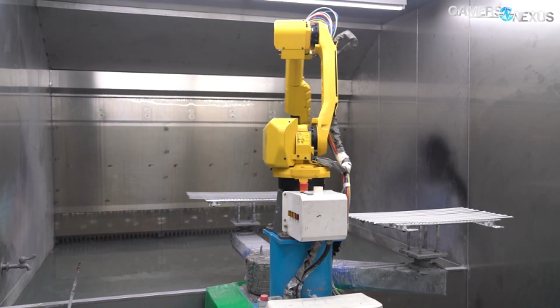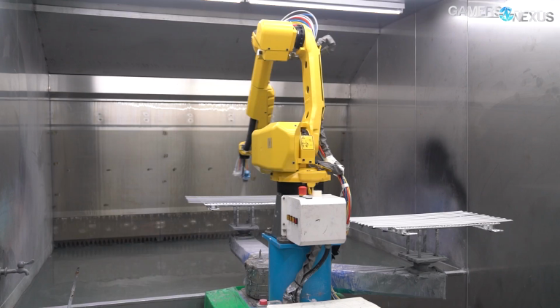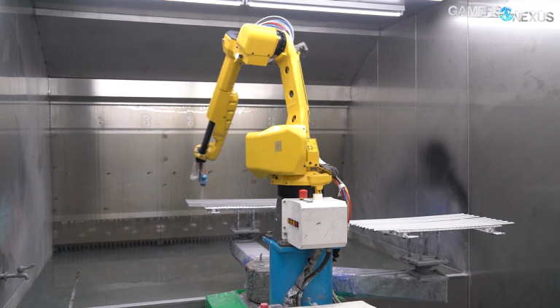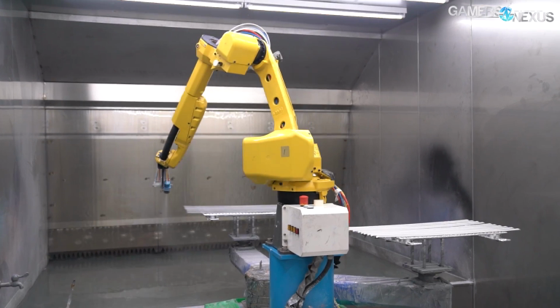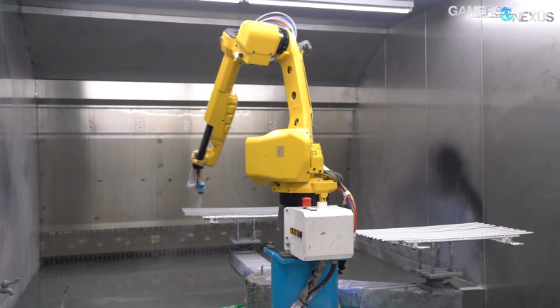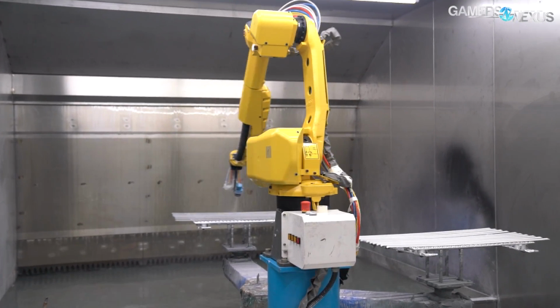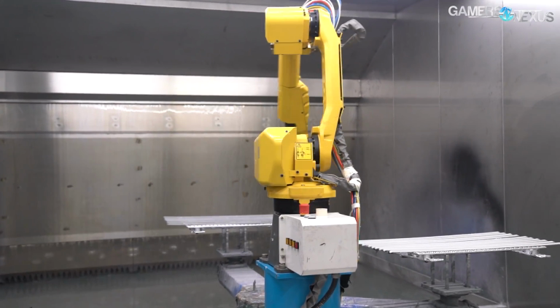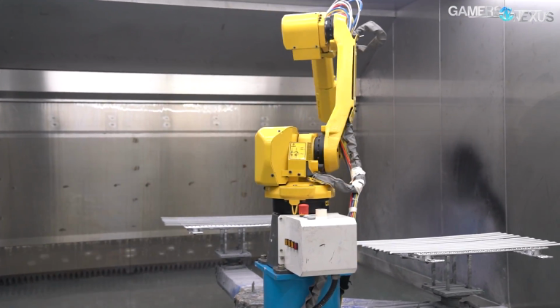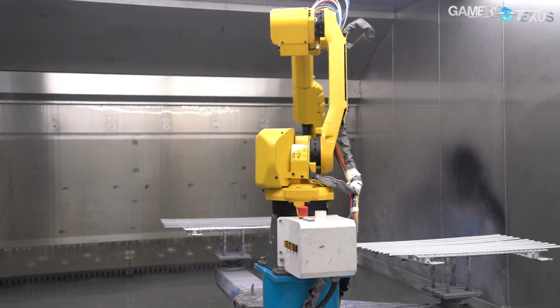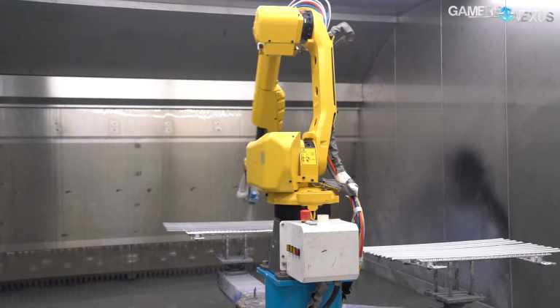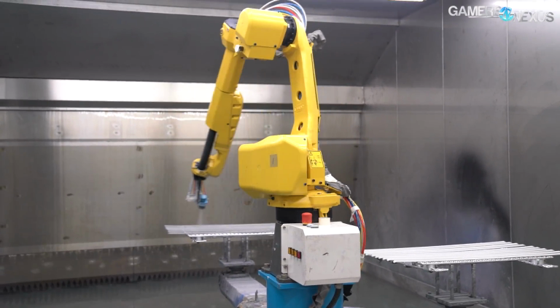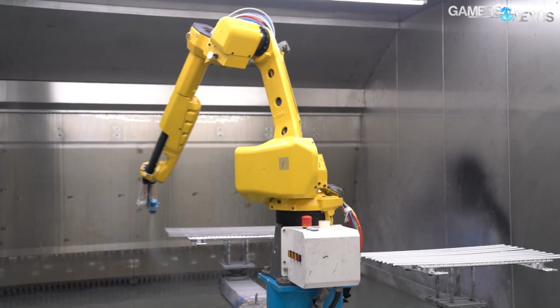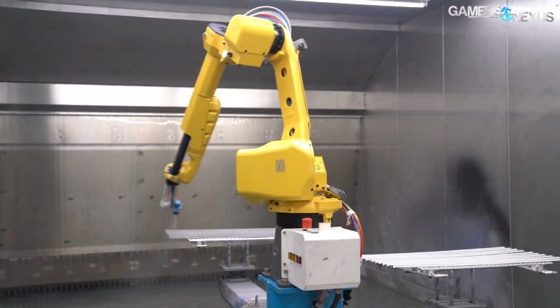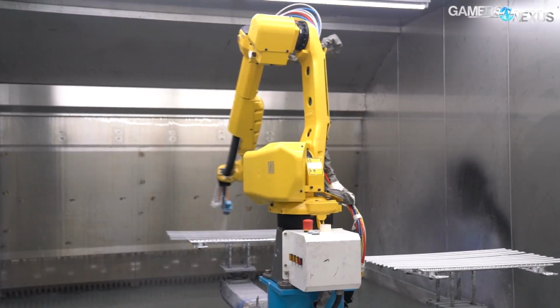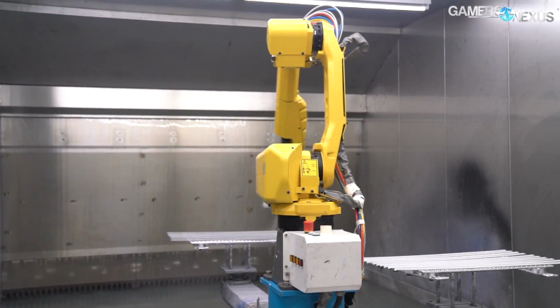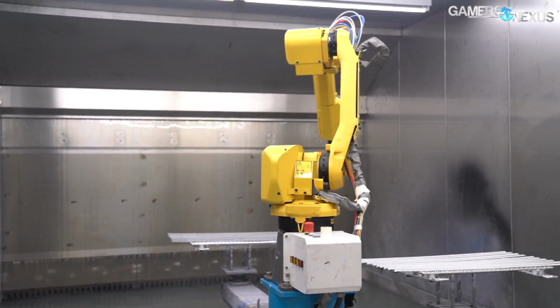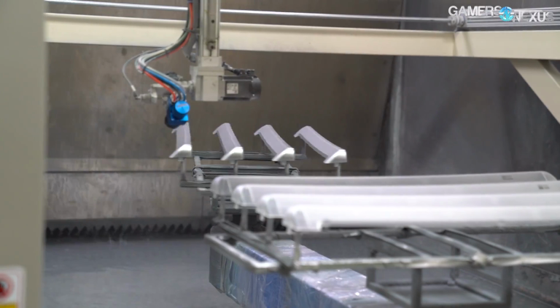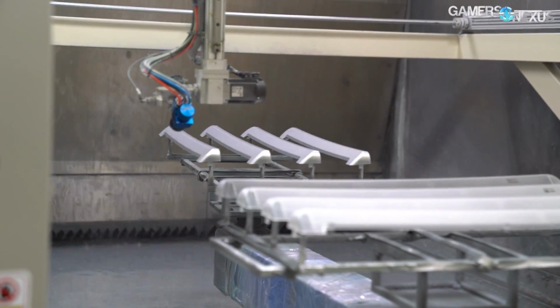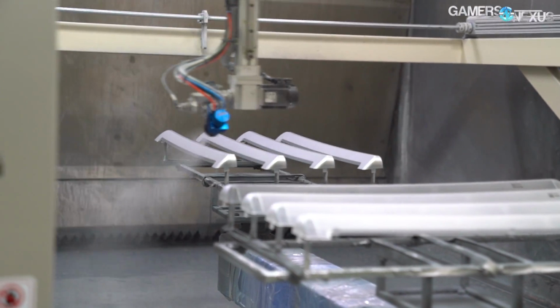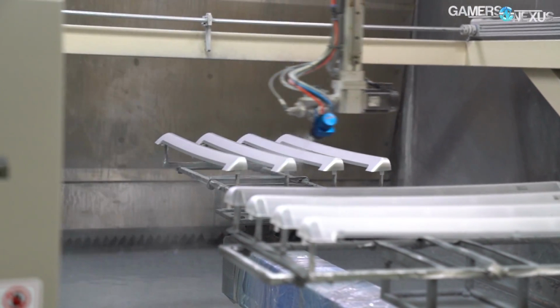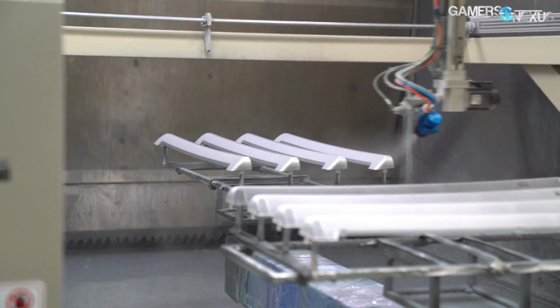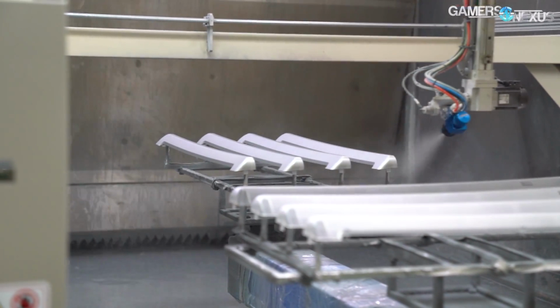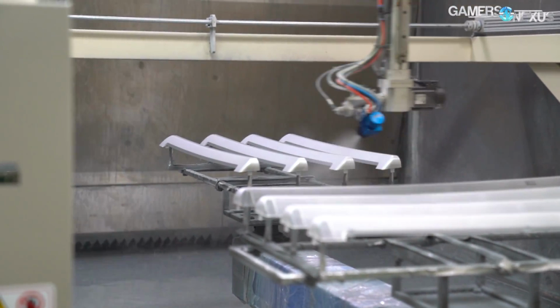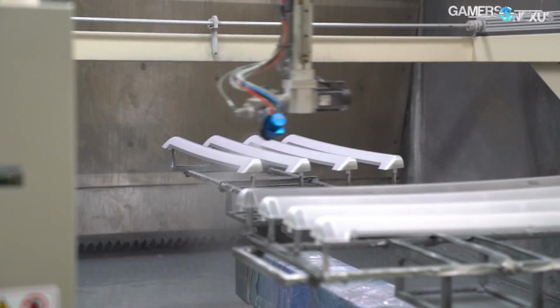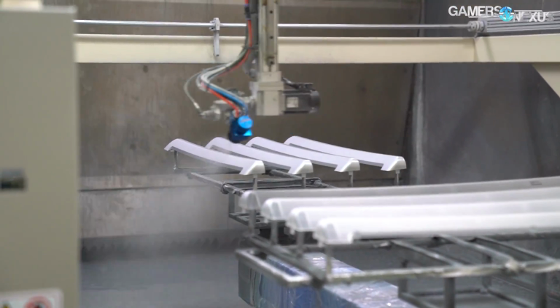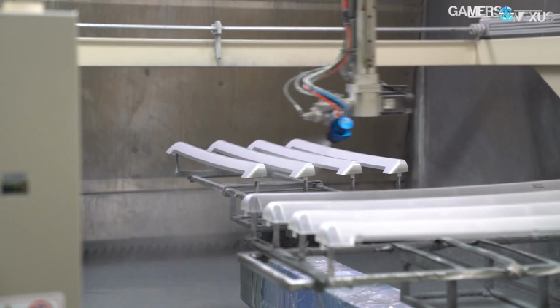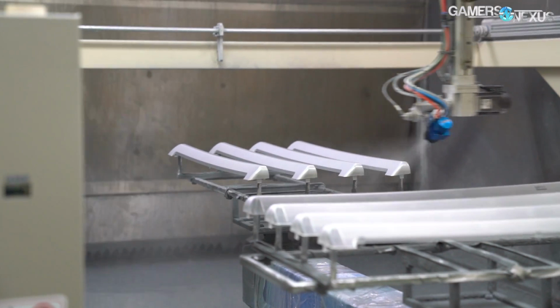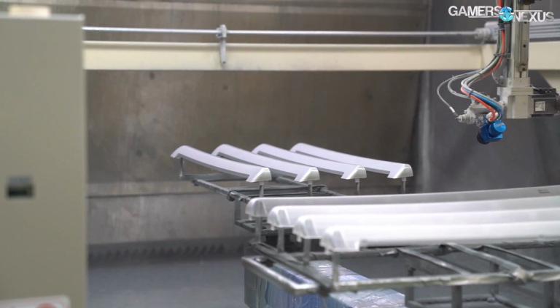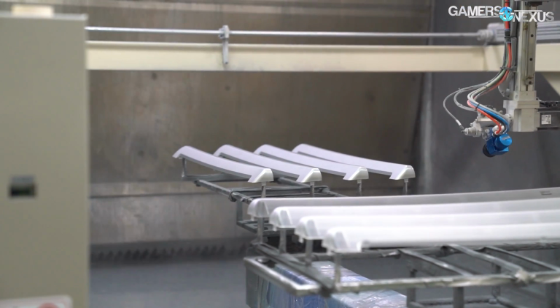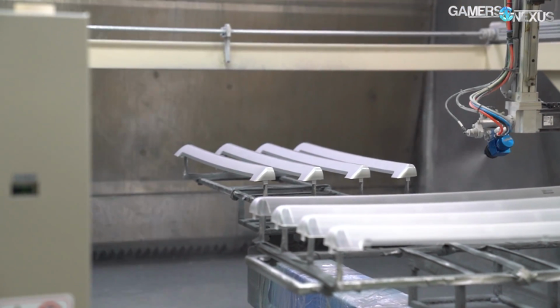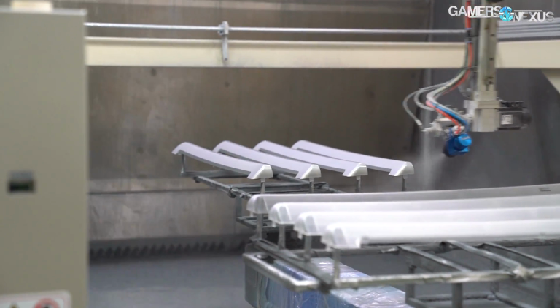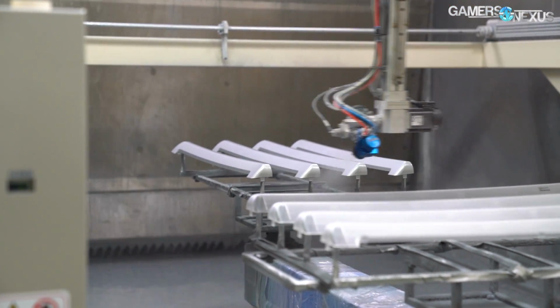We'll see robotic arms that allow high-precision detailing of small crevices in the product, but trade off with less precise sprayers in raw speed.